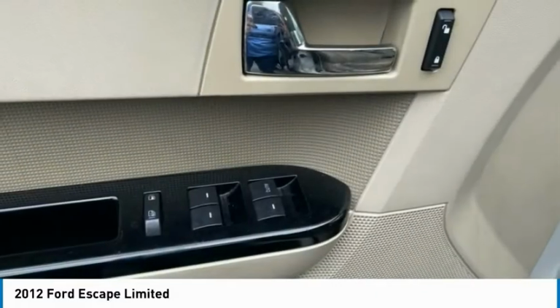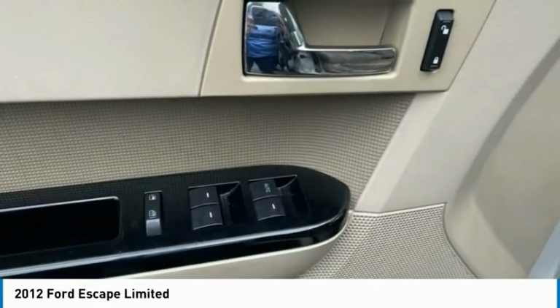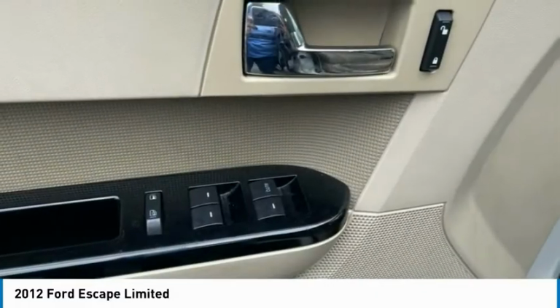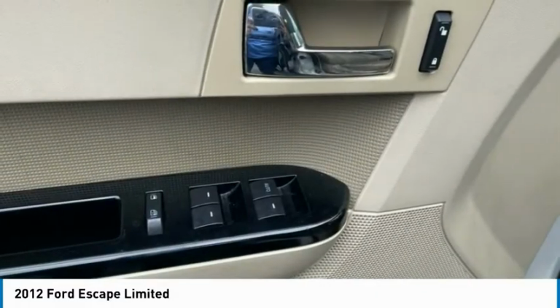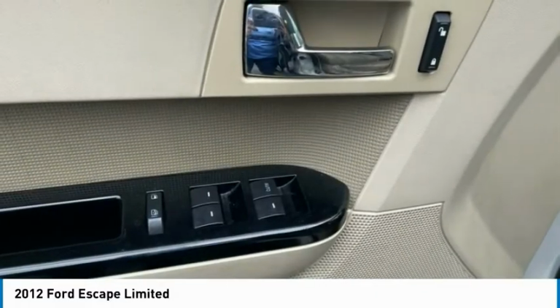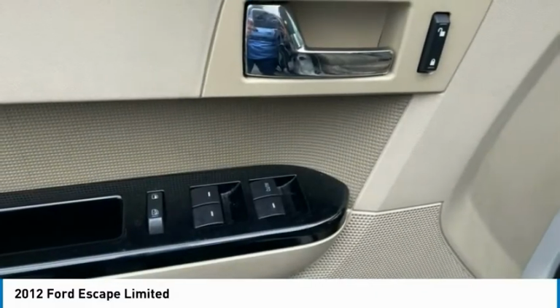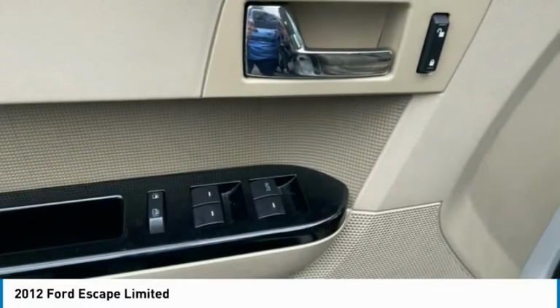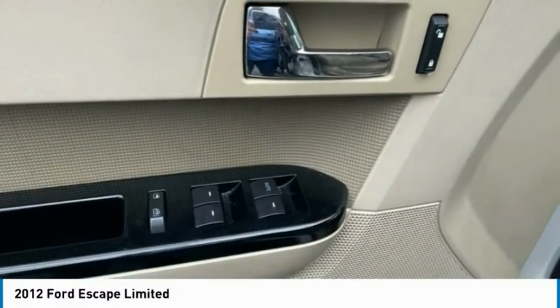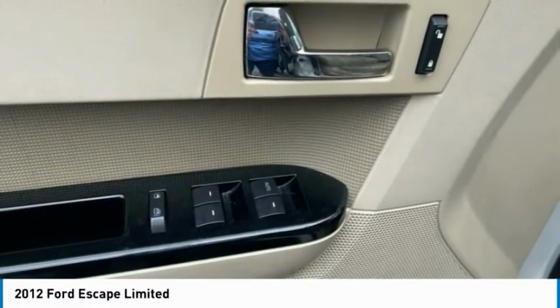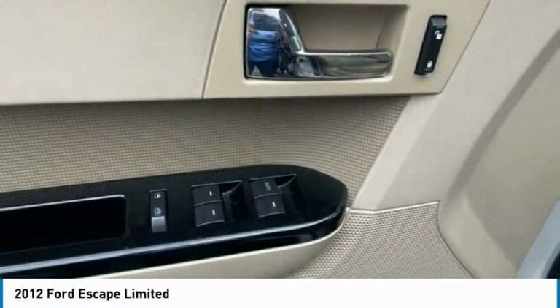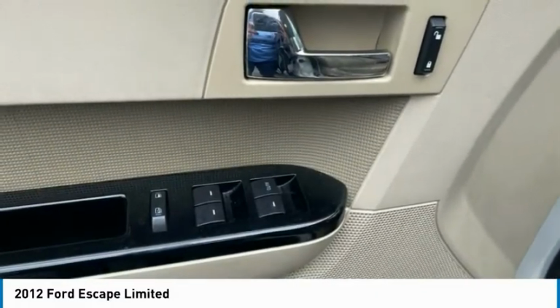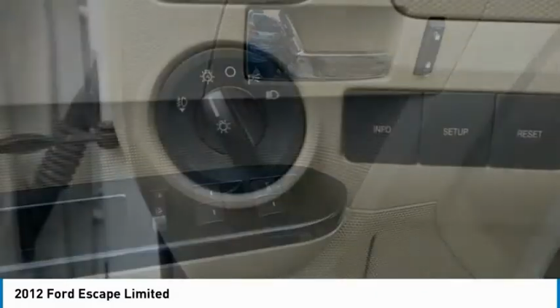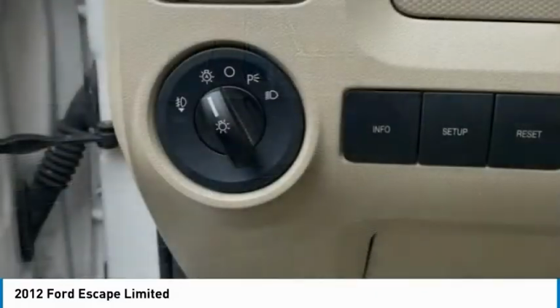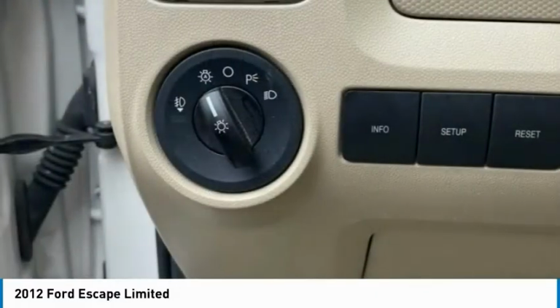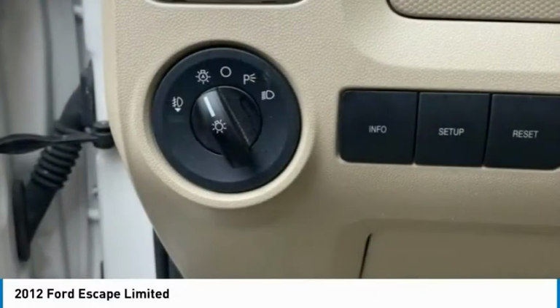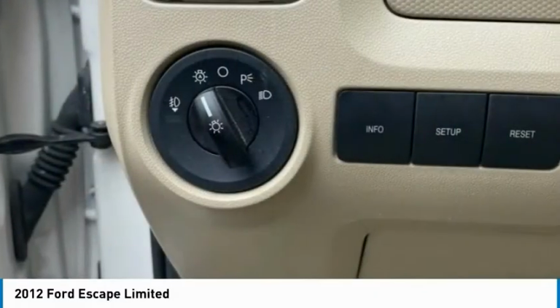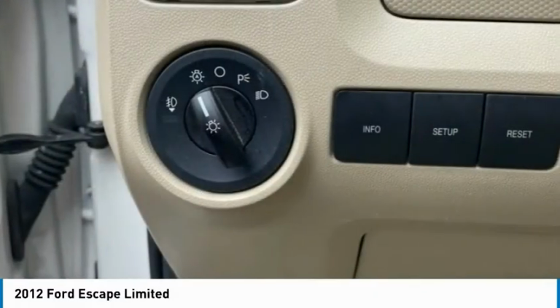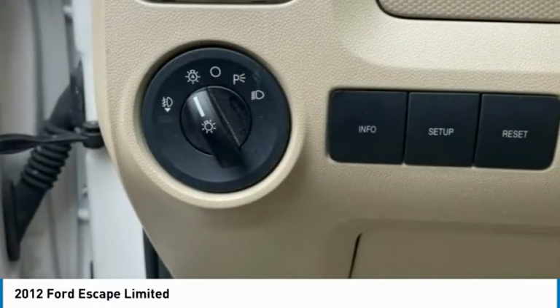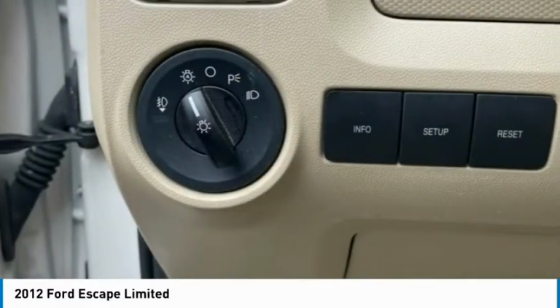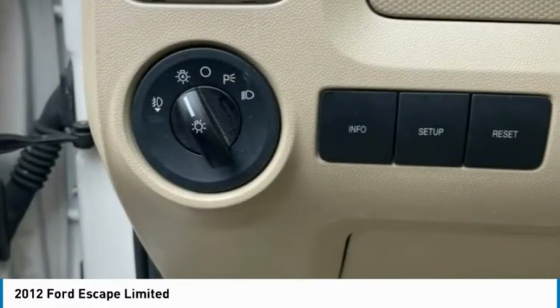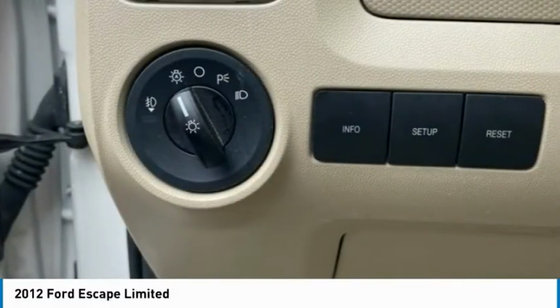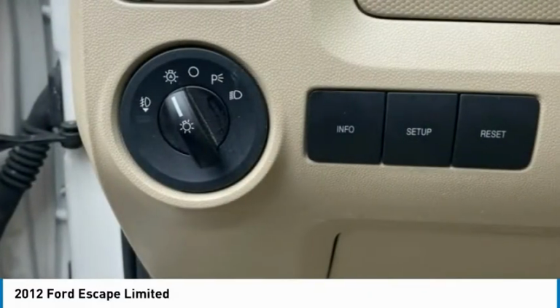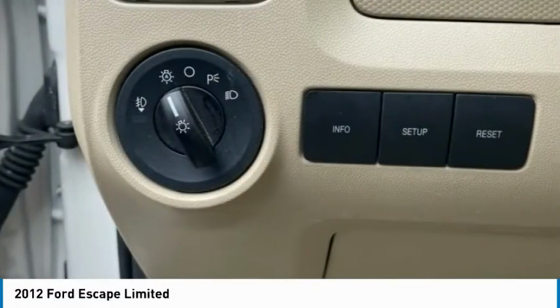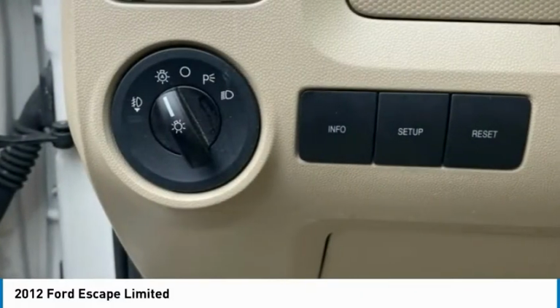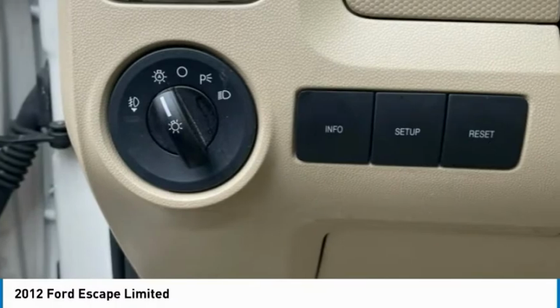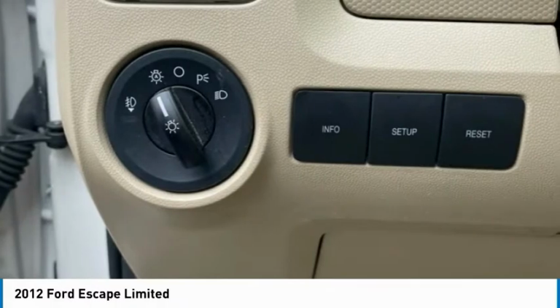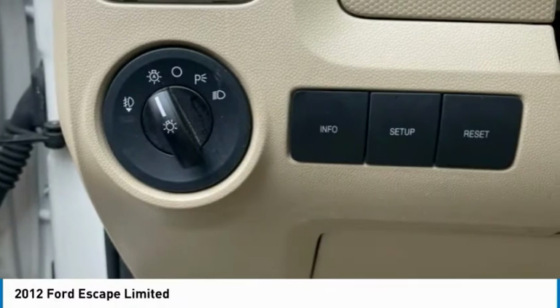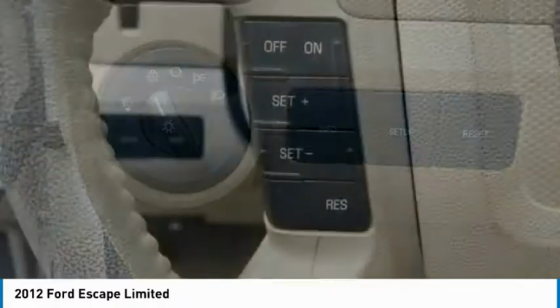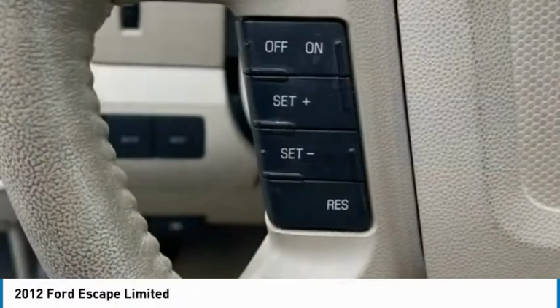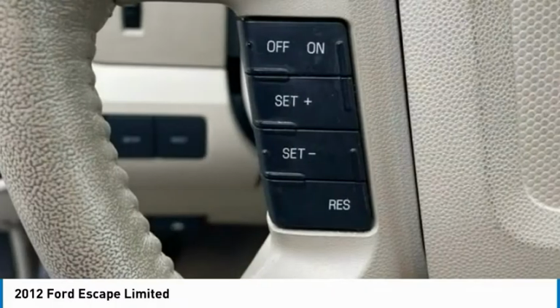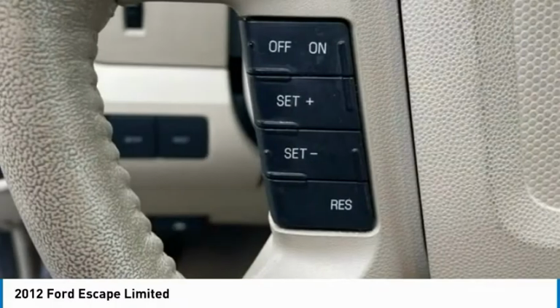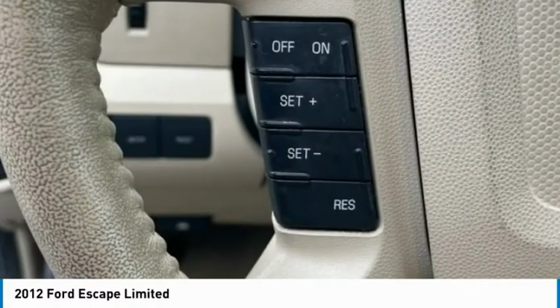Heated seats. If you like it online, you'll love it in your driveway. Take it for a spin today.